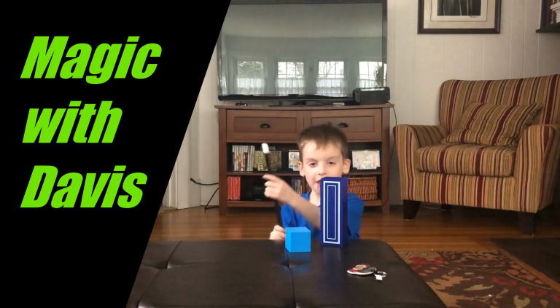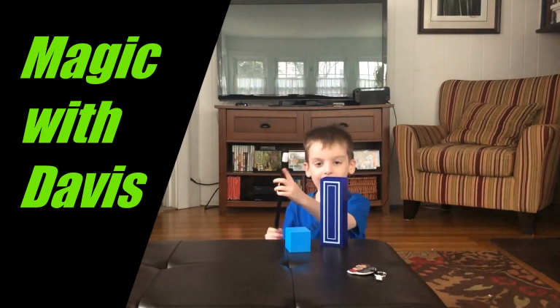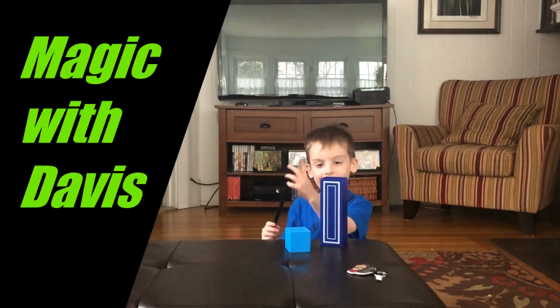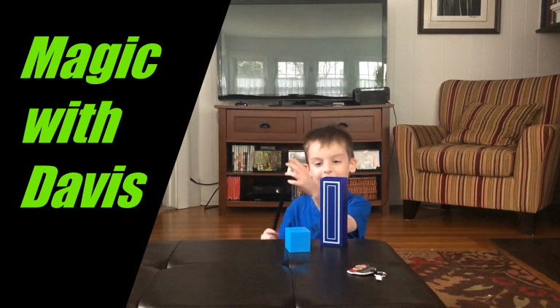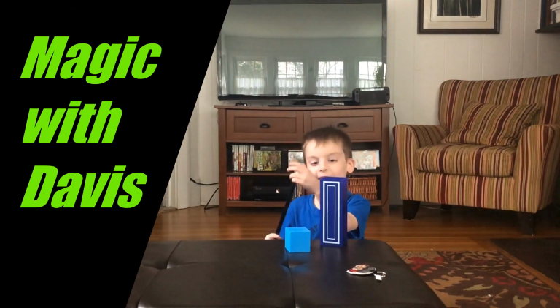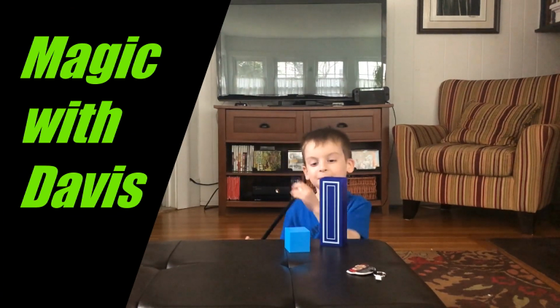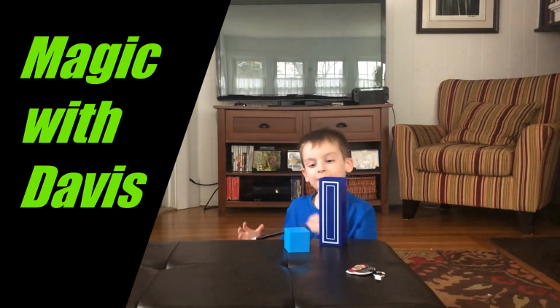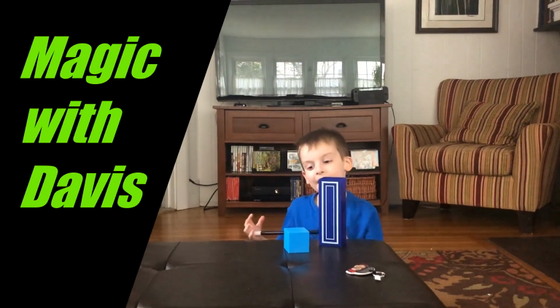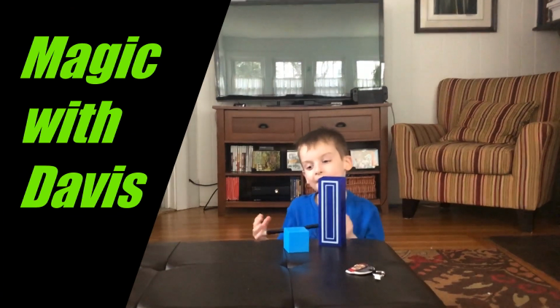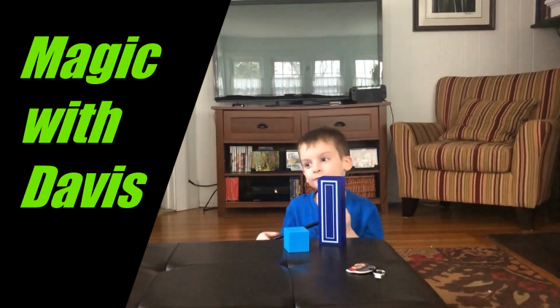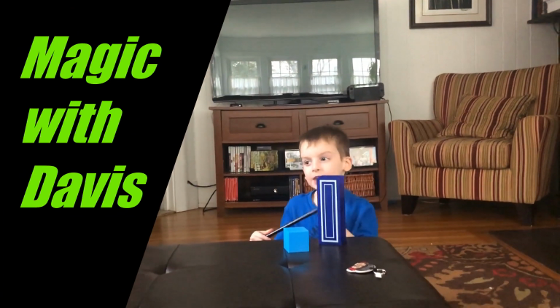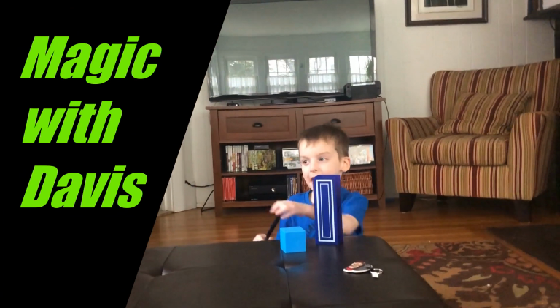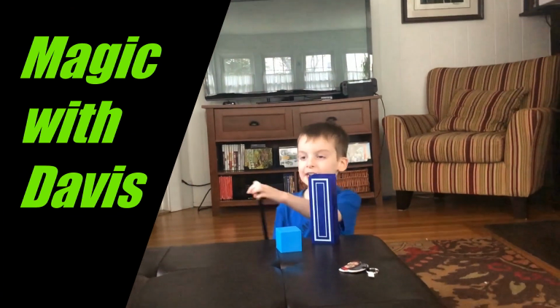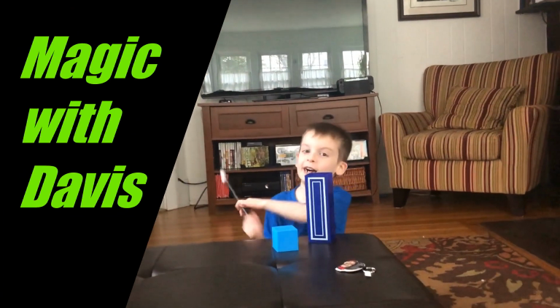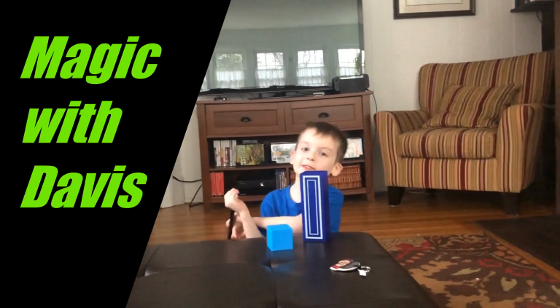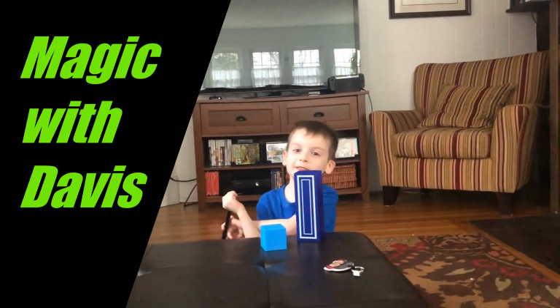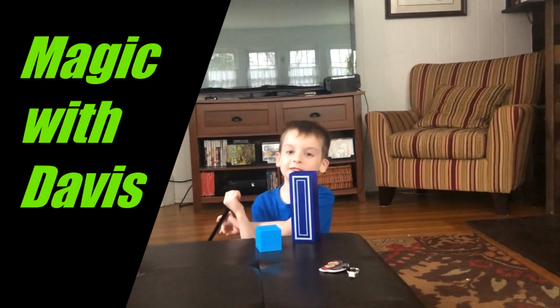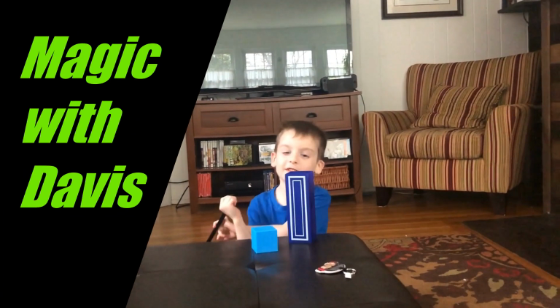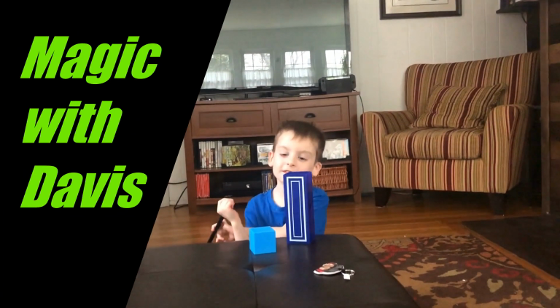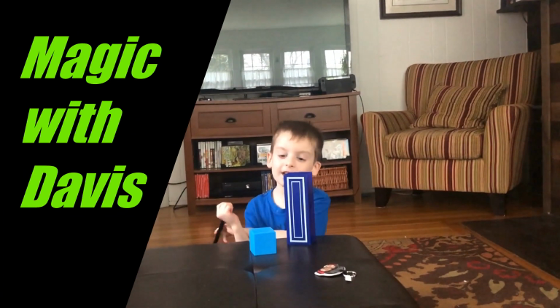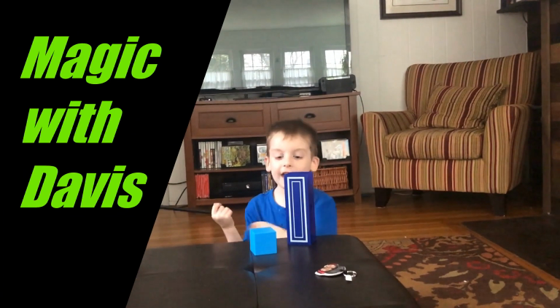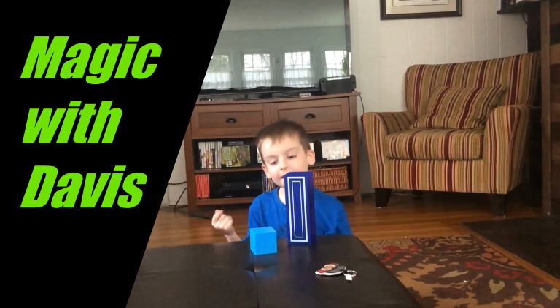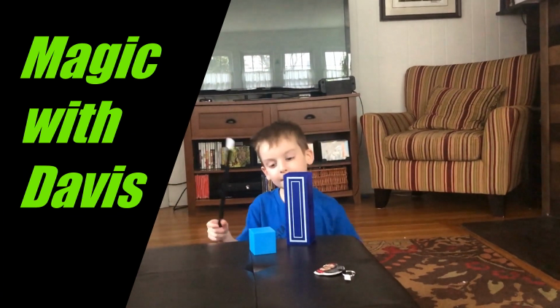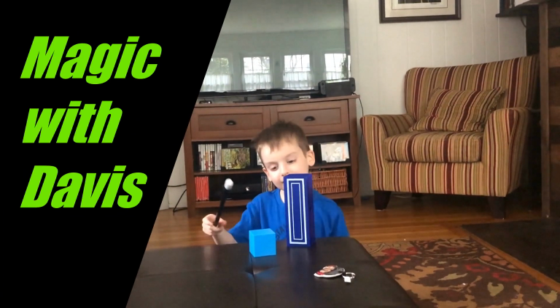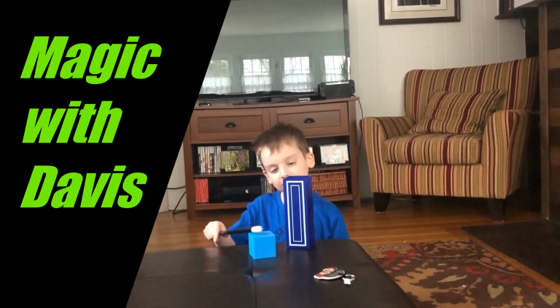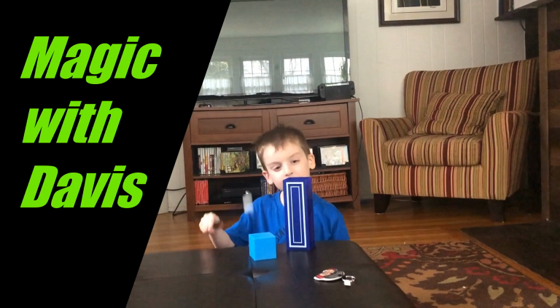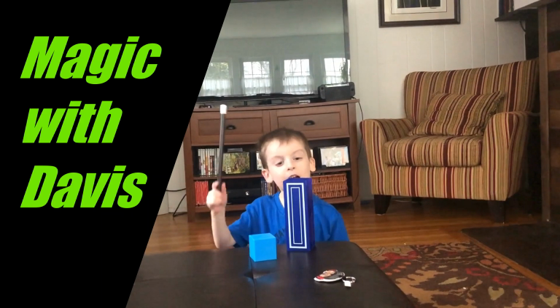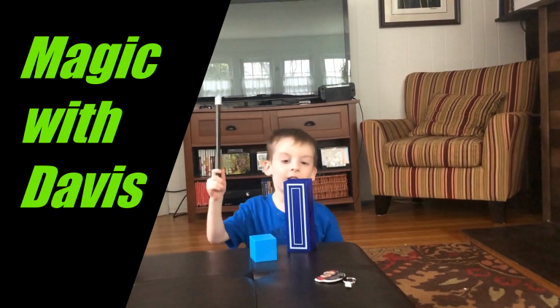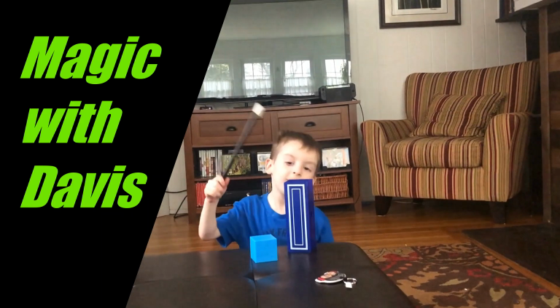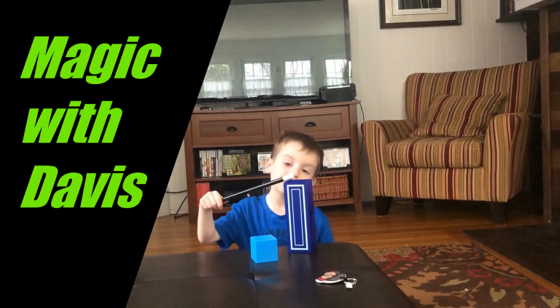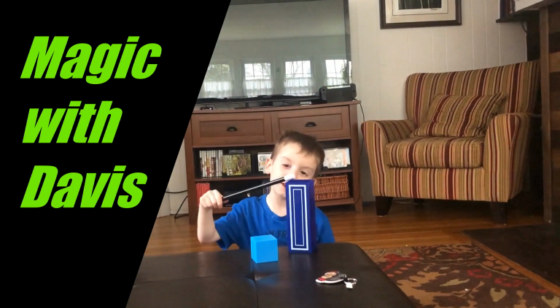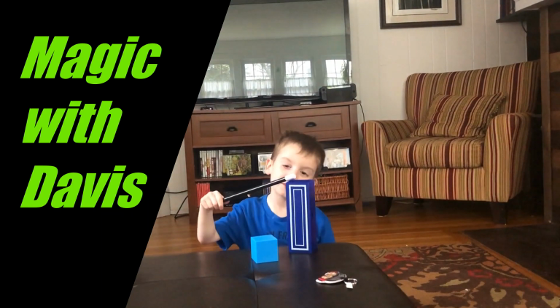Alright guys, today I'm going to be showing you how to put a cube into this.